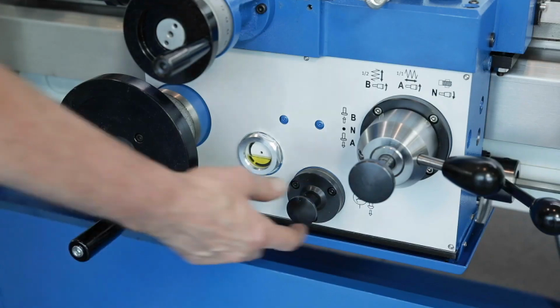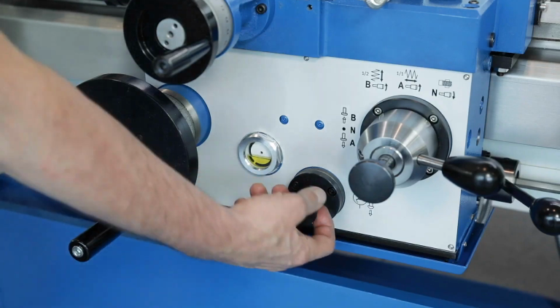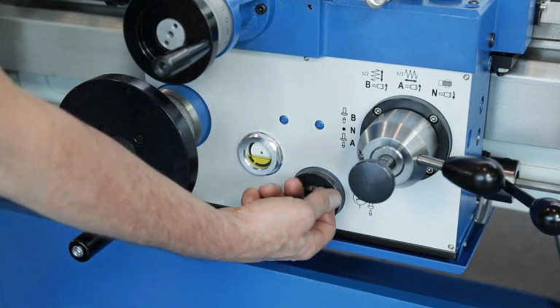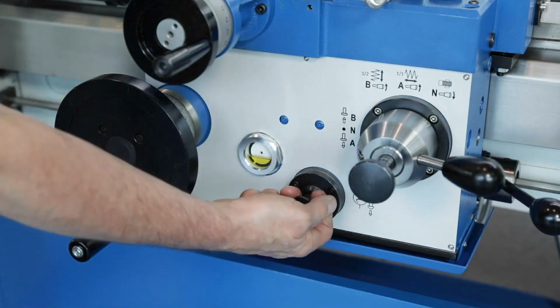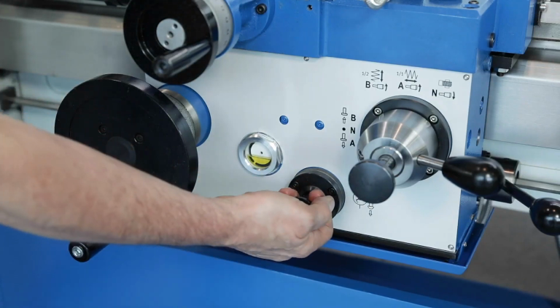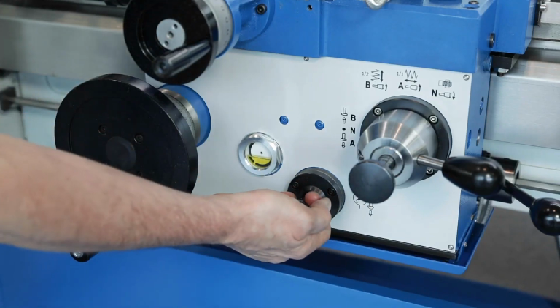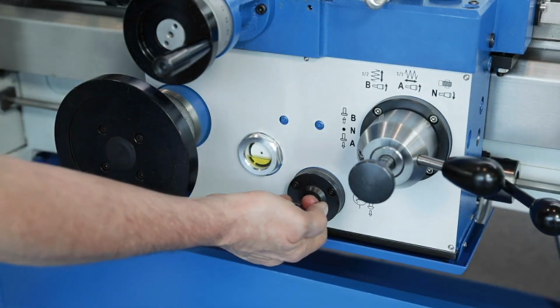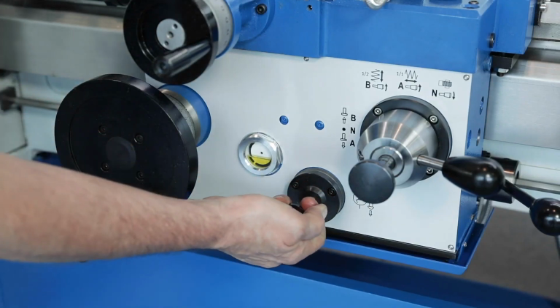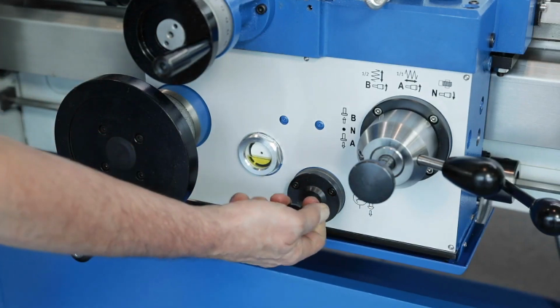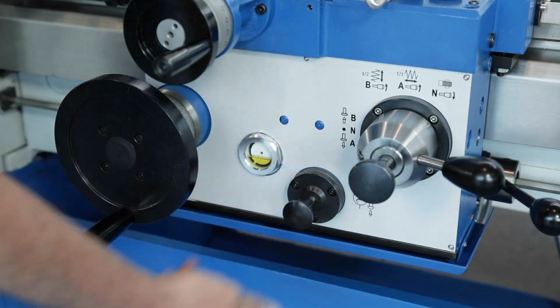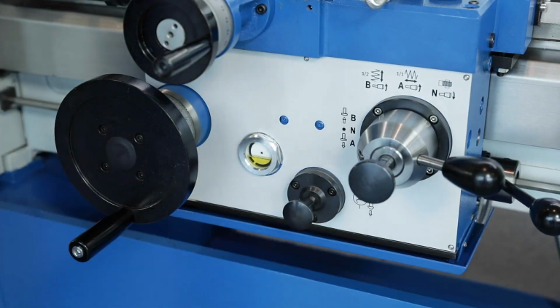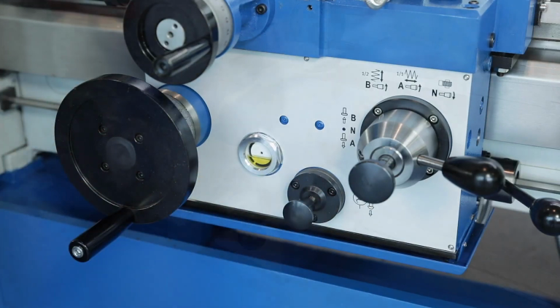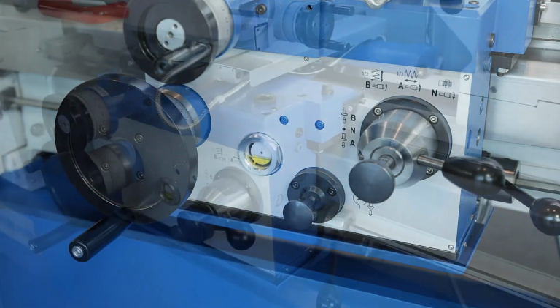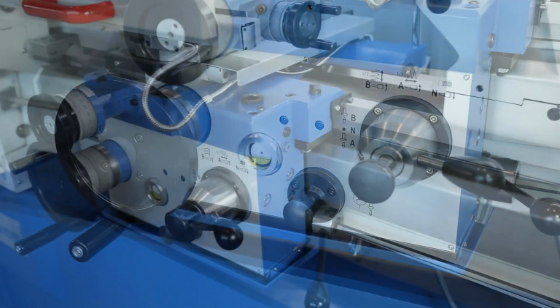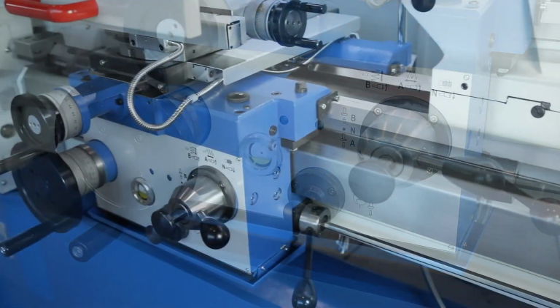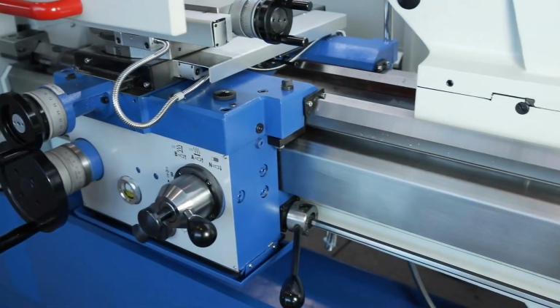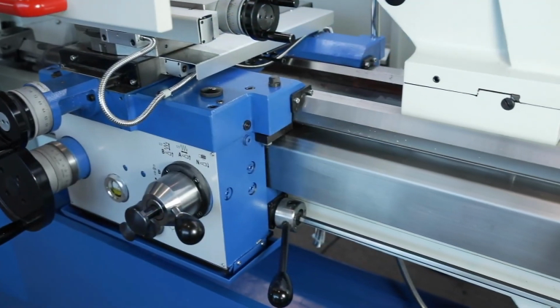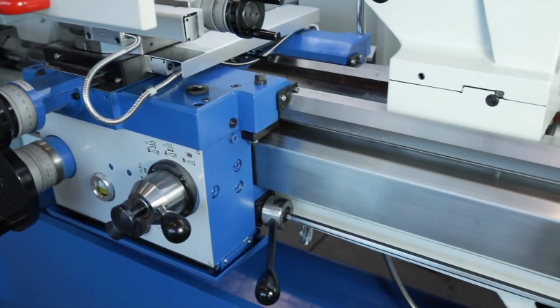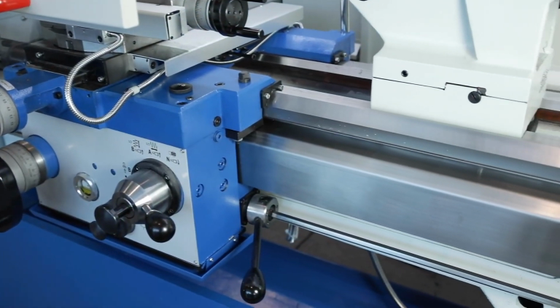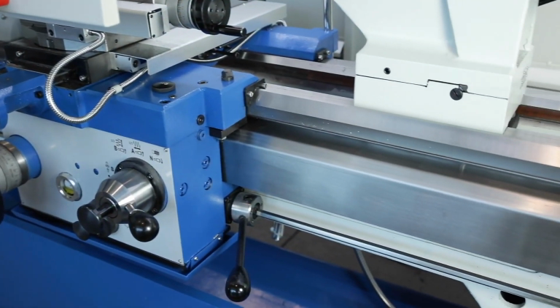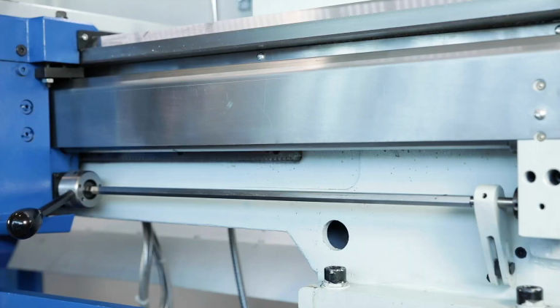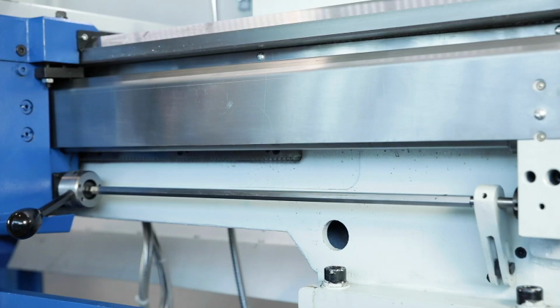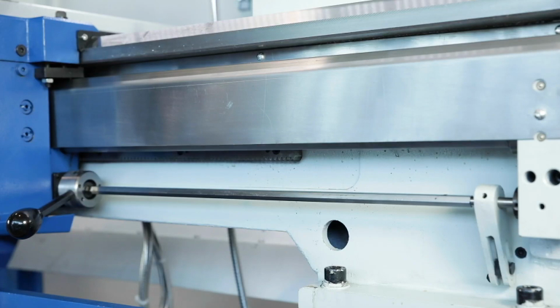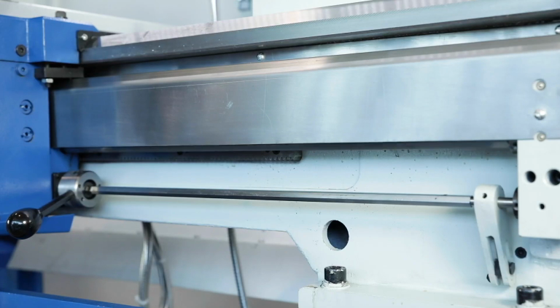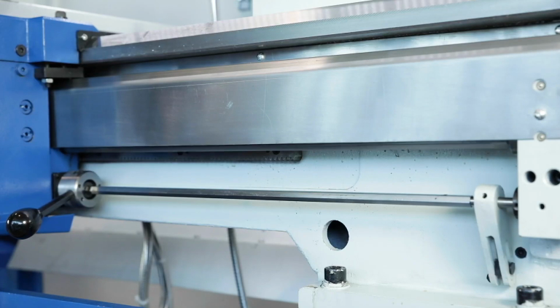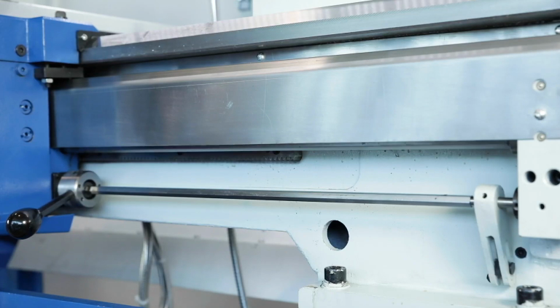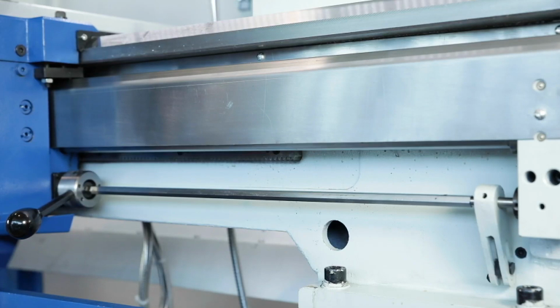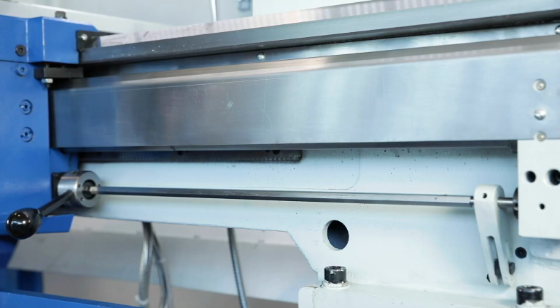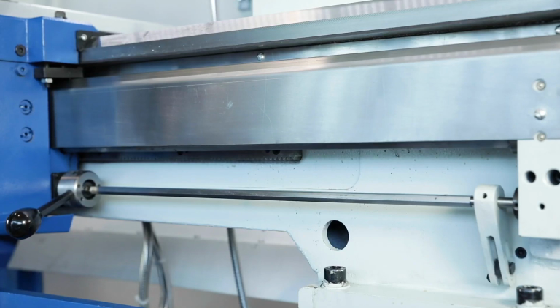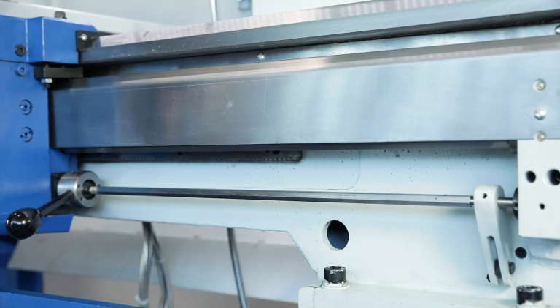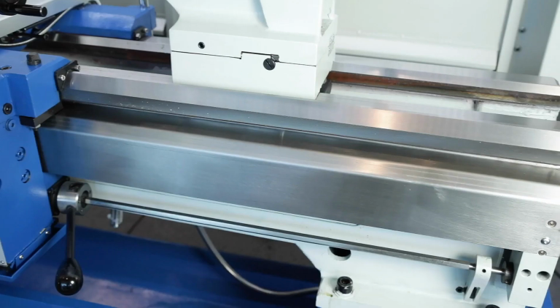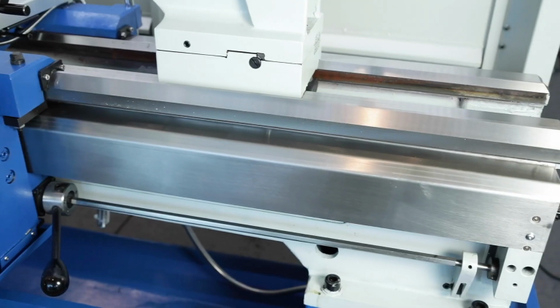The integrated central lubrication simplifies the maintenance of the machine, and the new cover of the lead screw is now maintenance free.